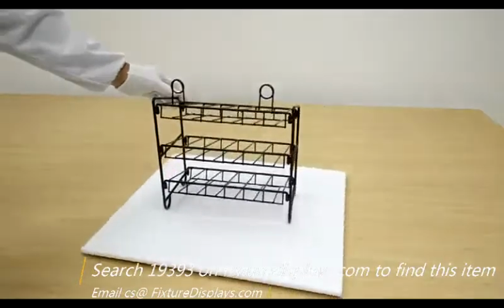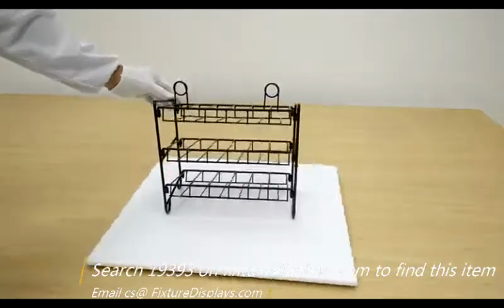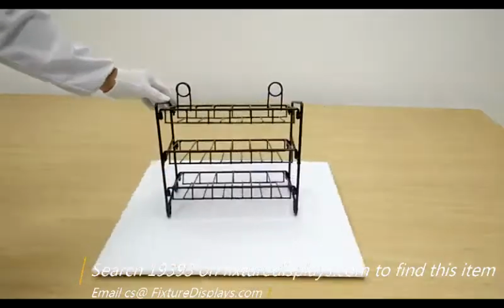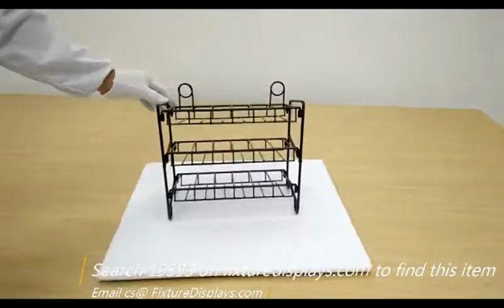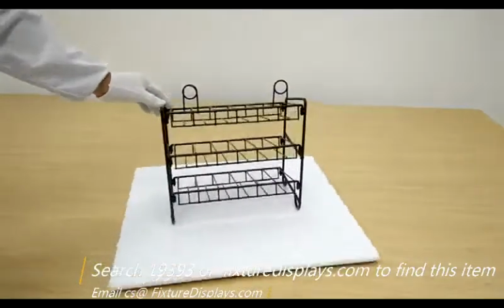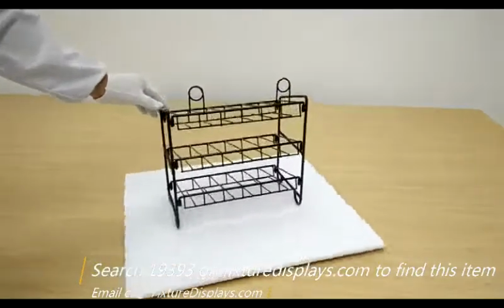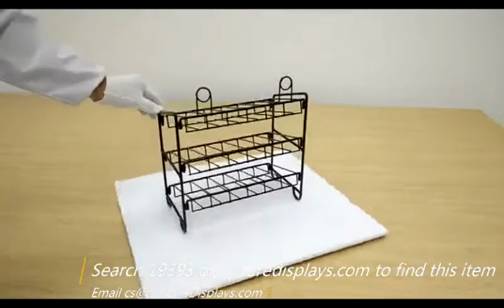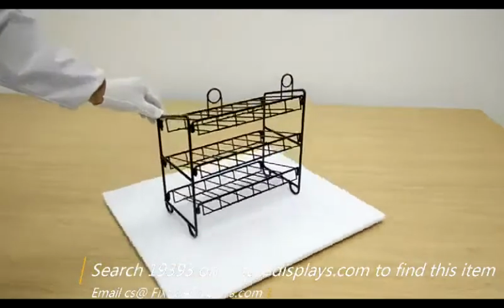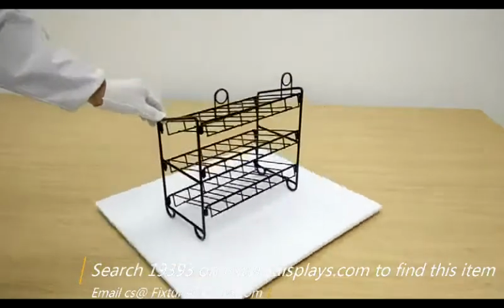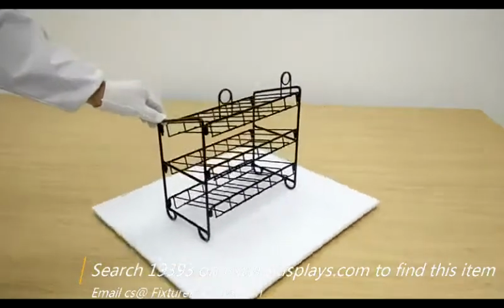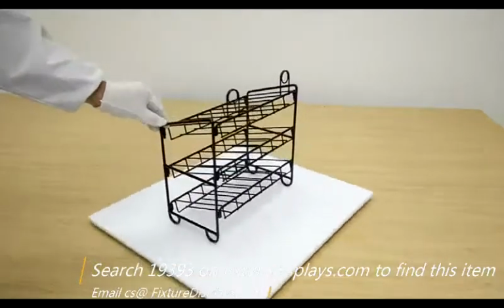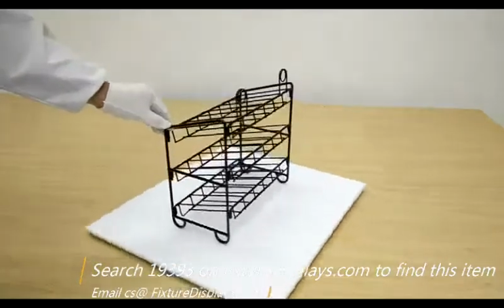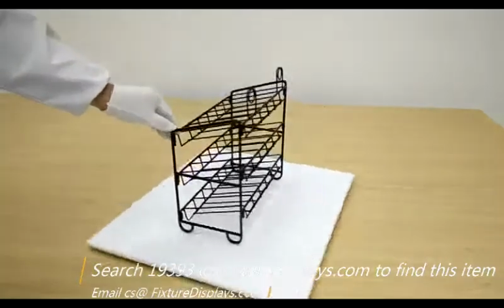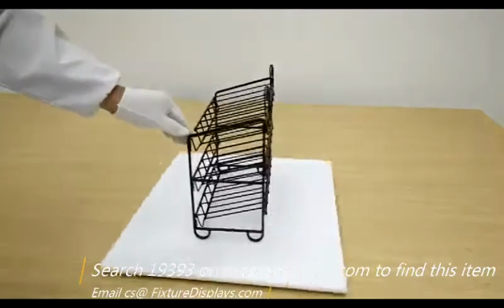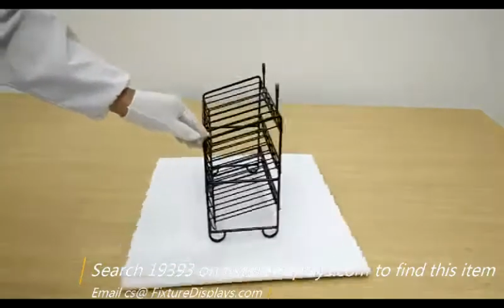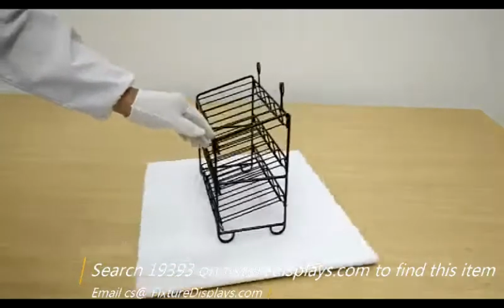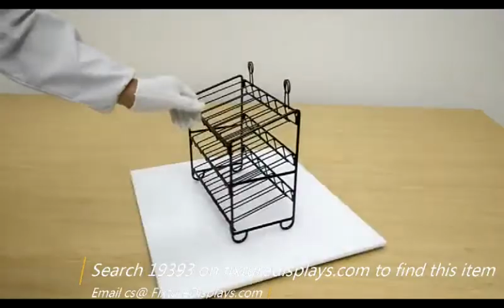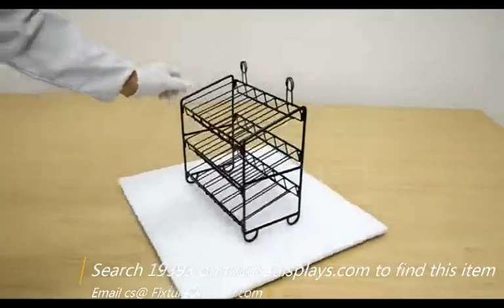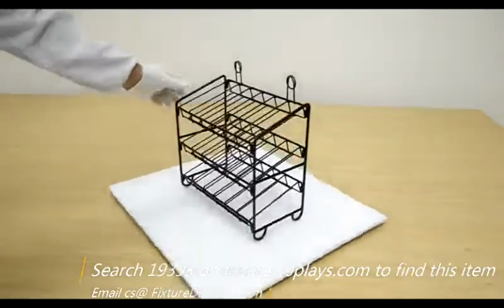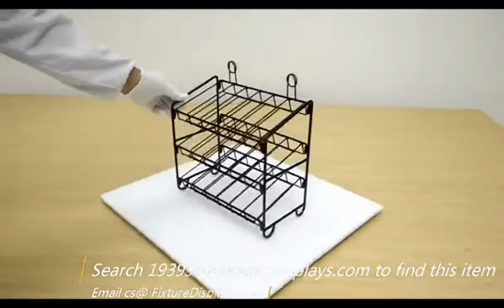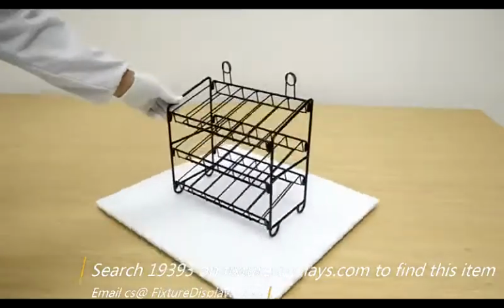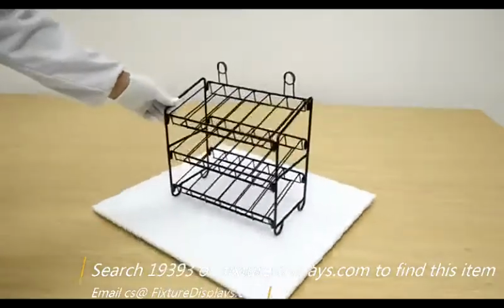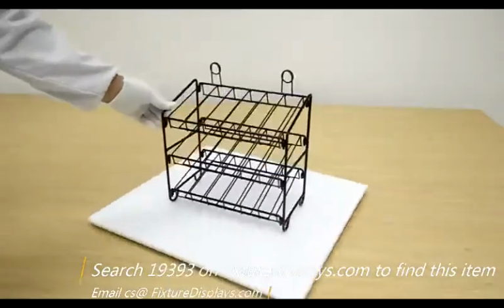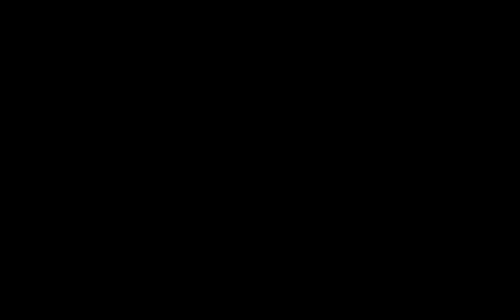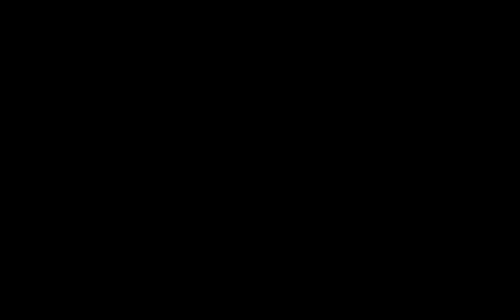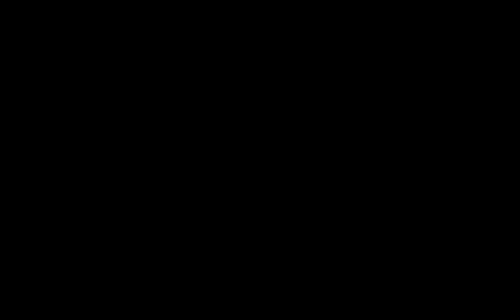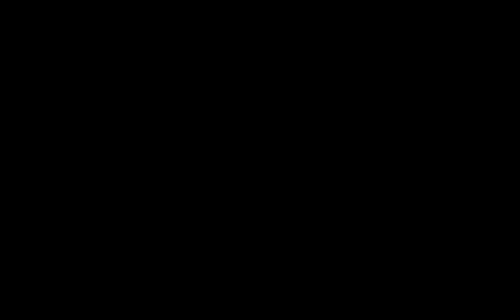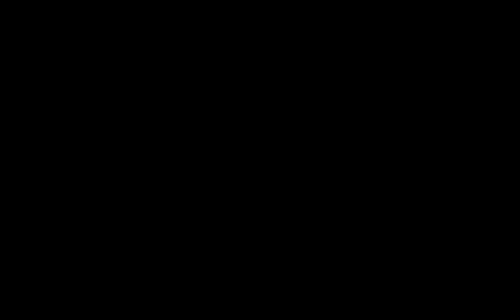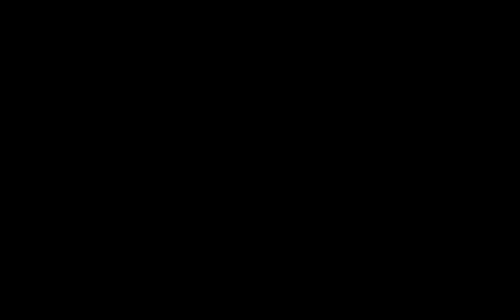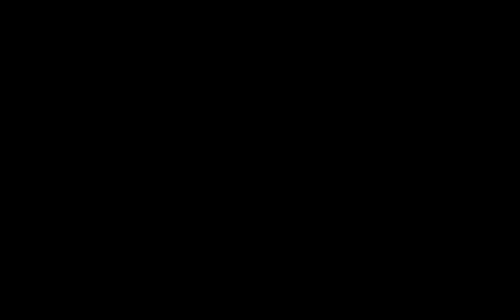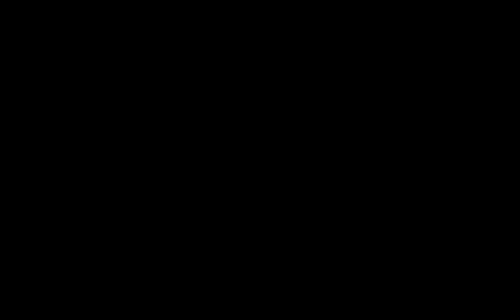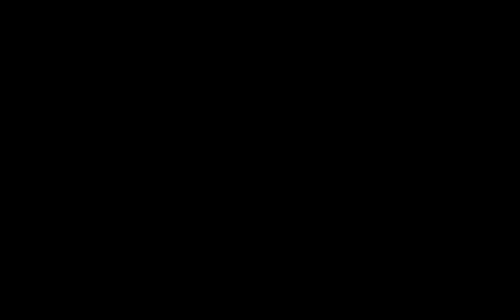We want to thank you for shopping FixtureDisplays. If you like the product, we can really use a good review.